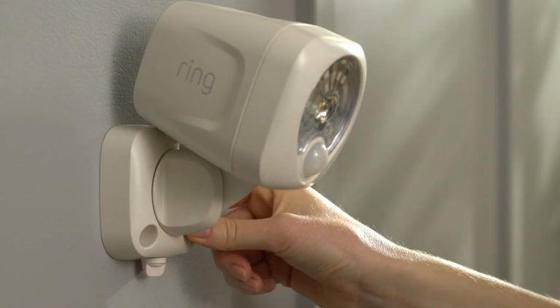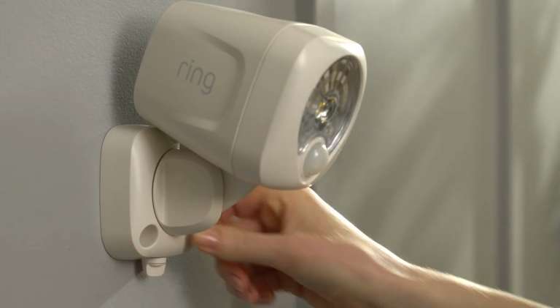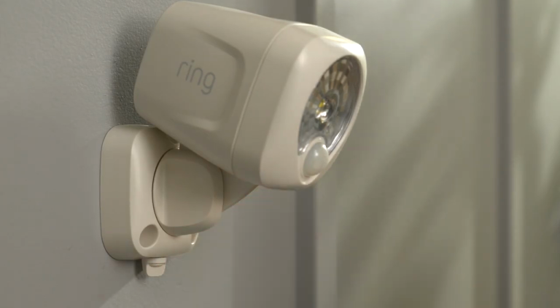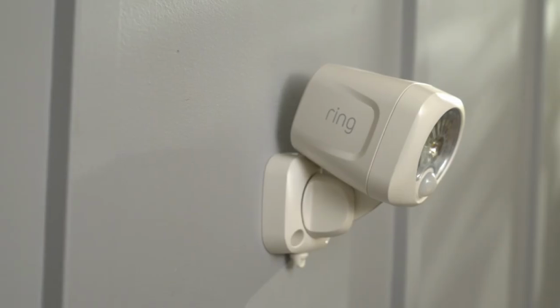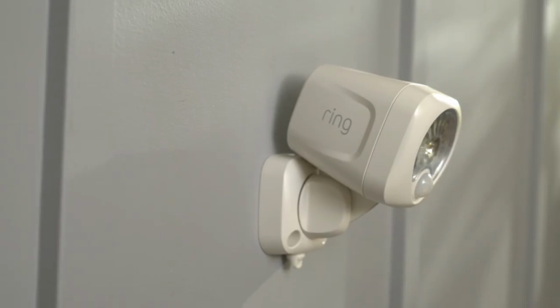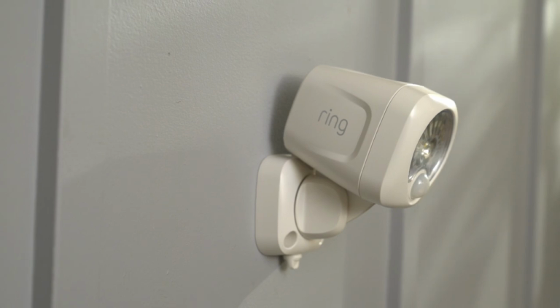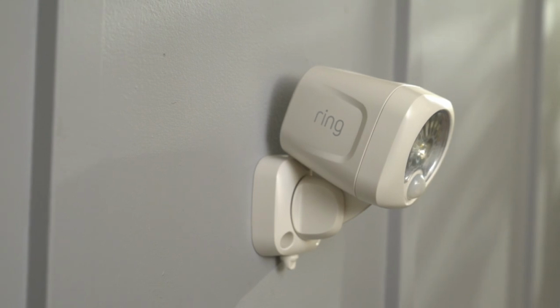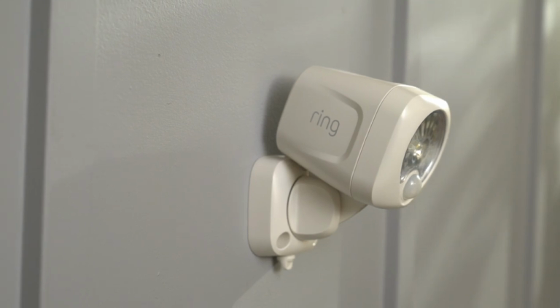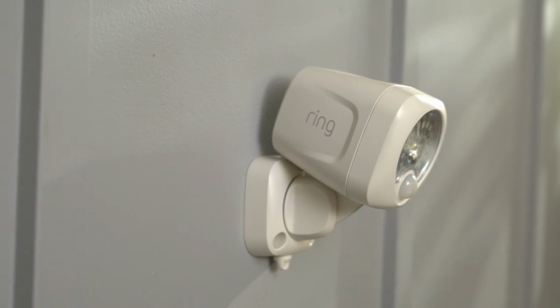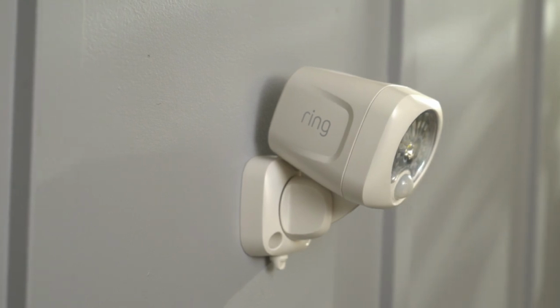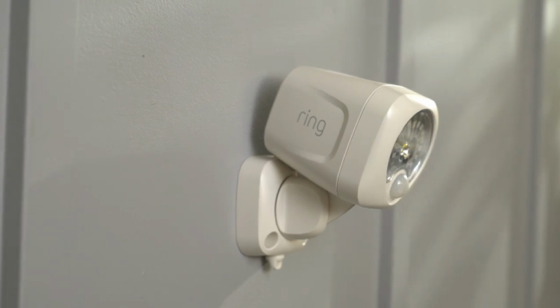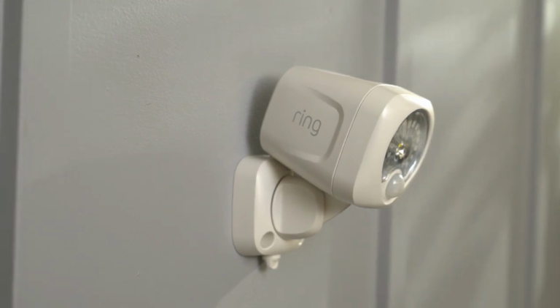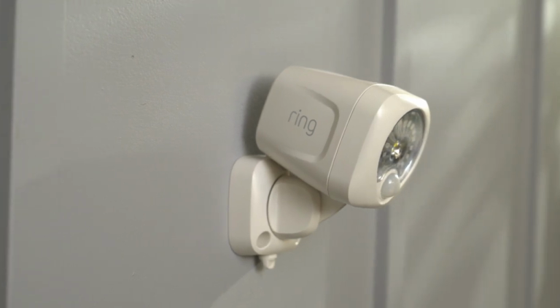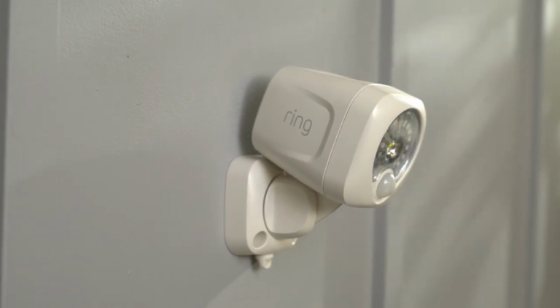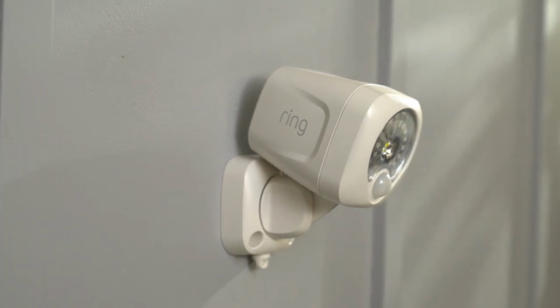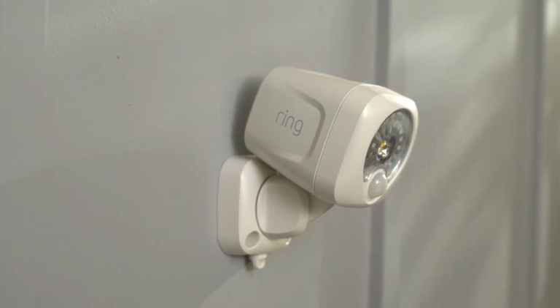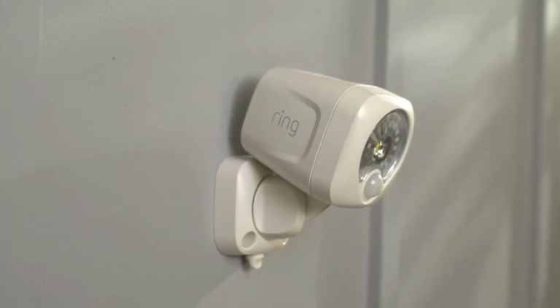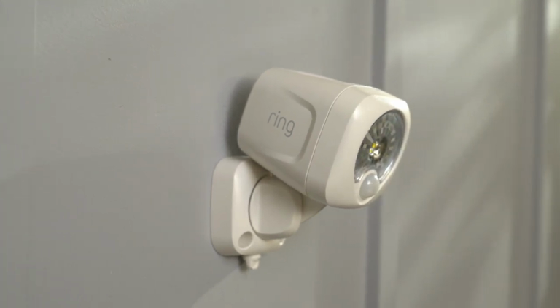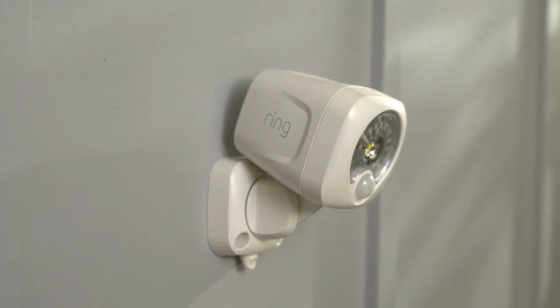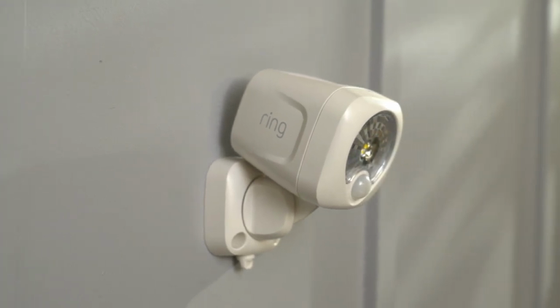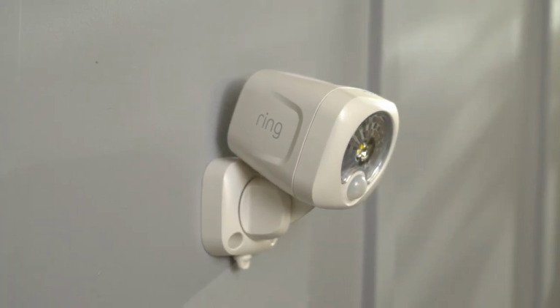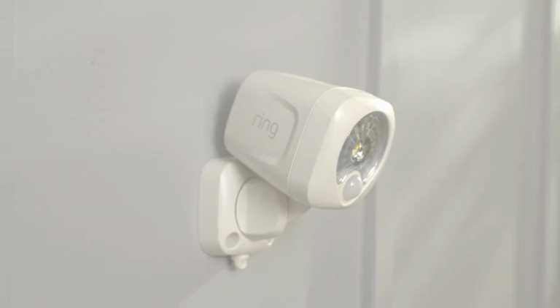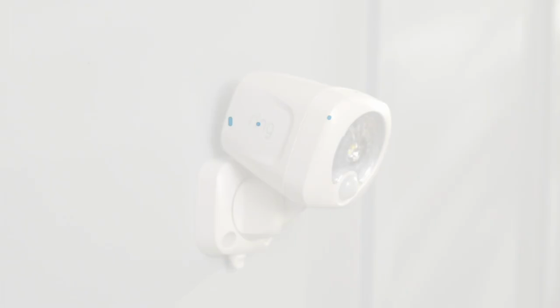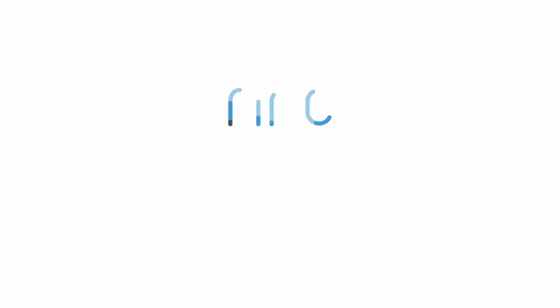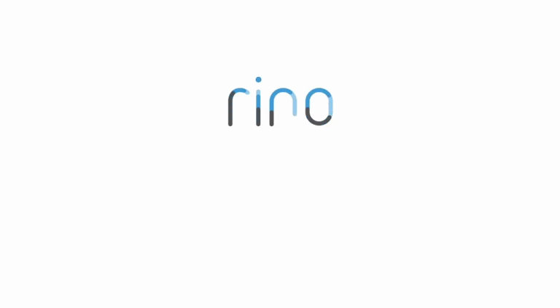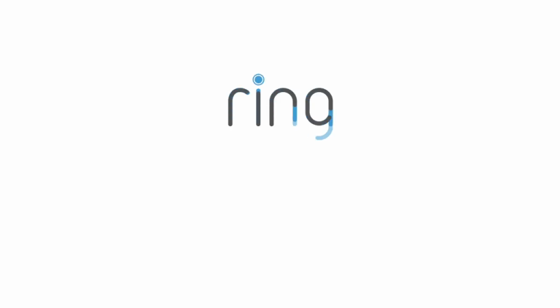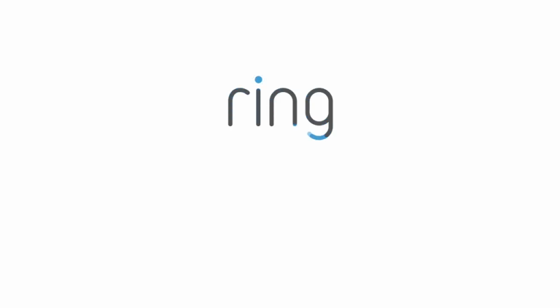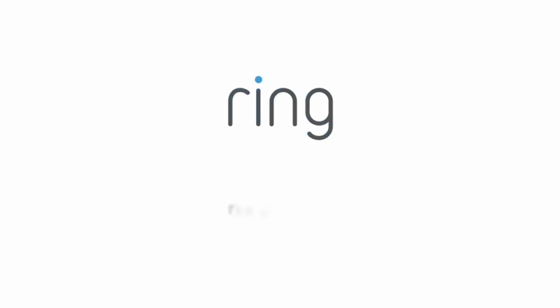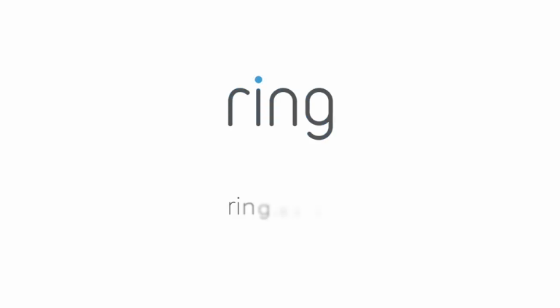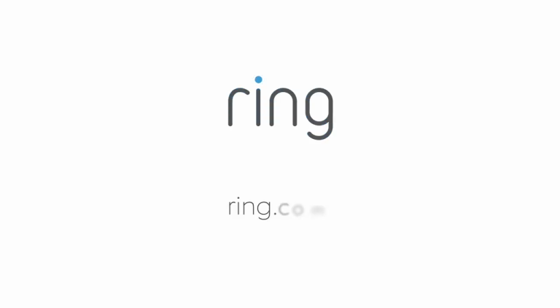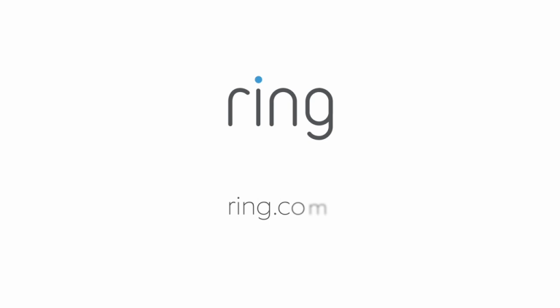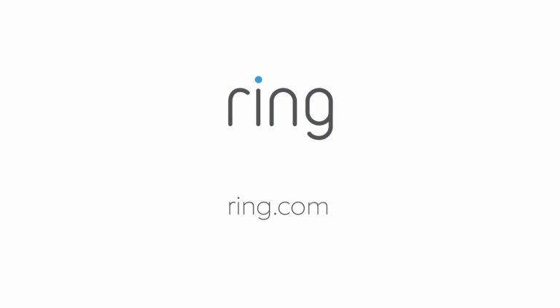We hope this video has helped you set up your Ring Spotlight. Need more help? Visit us at Ring.com.